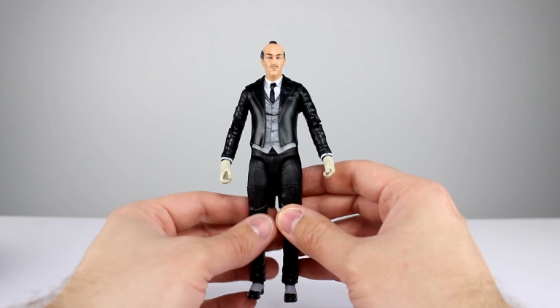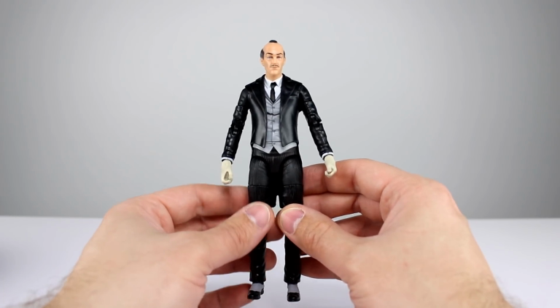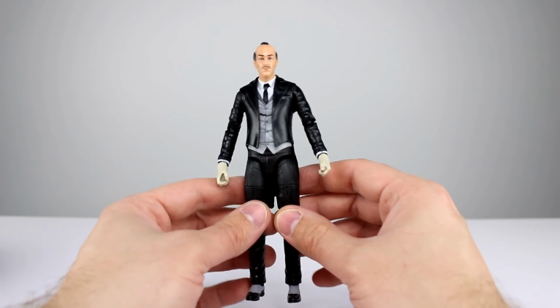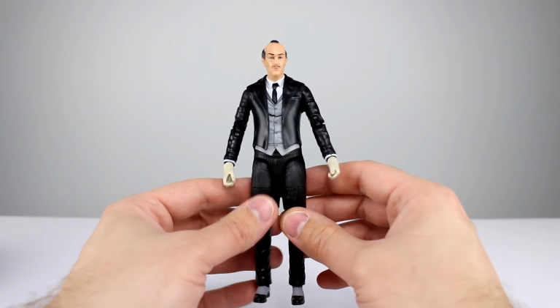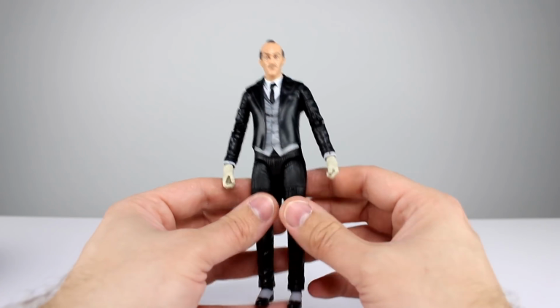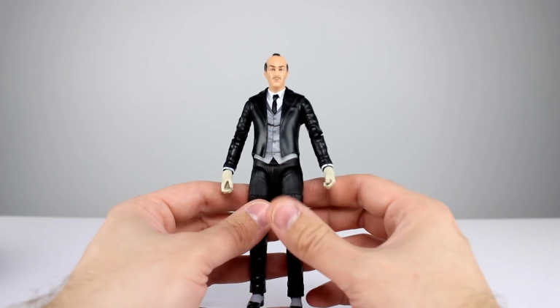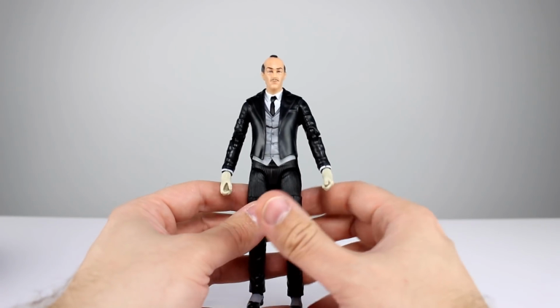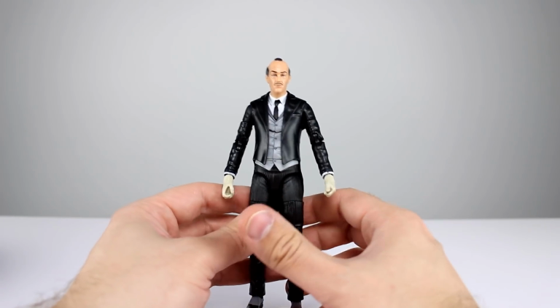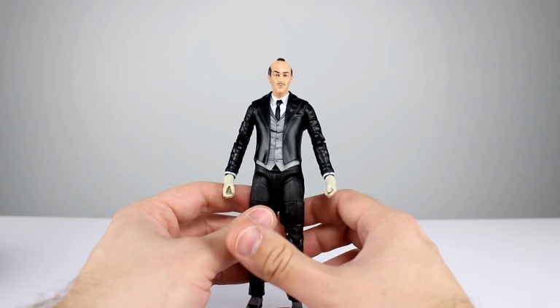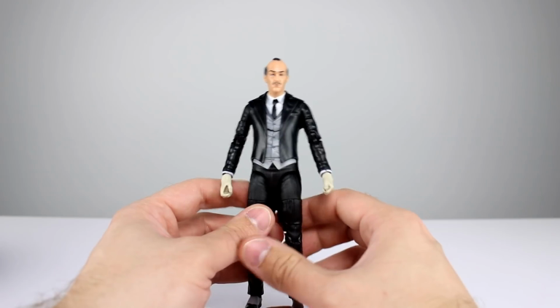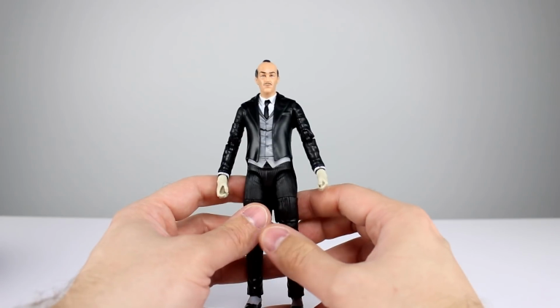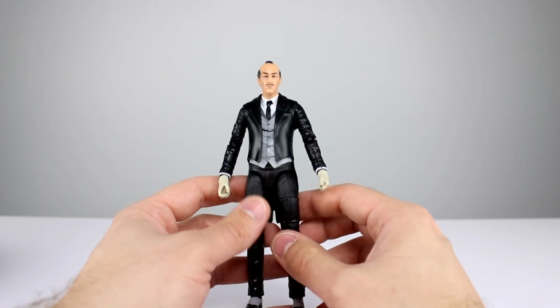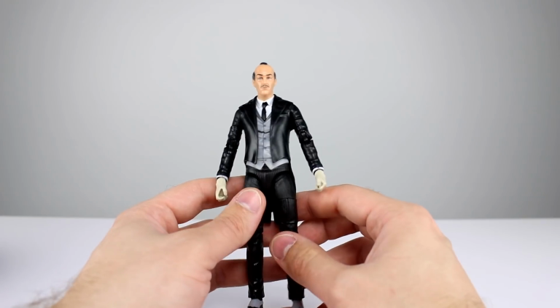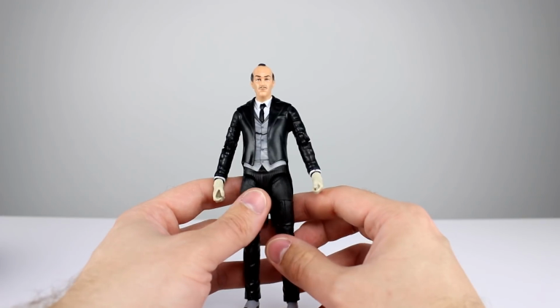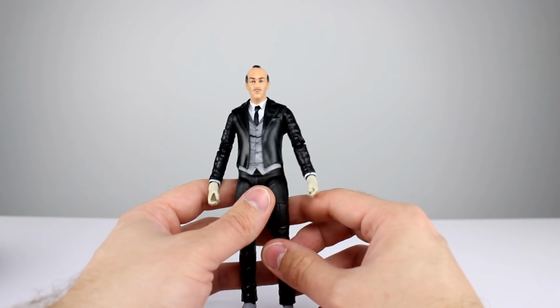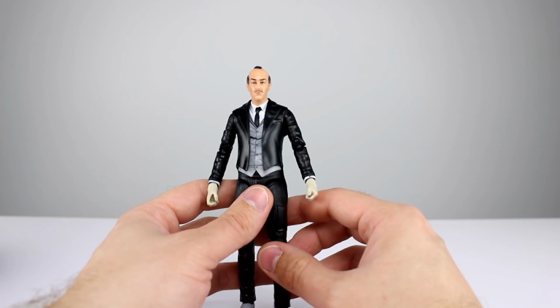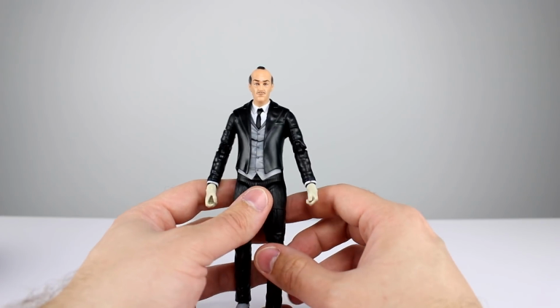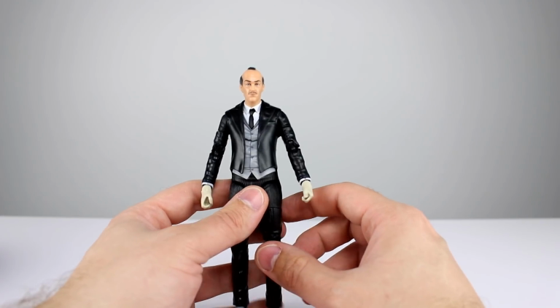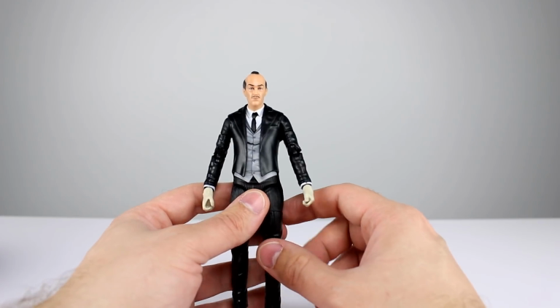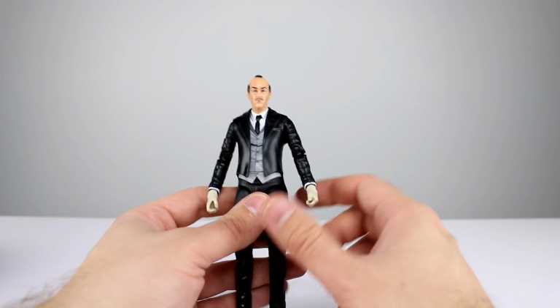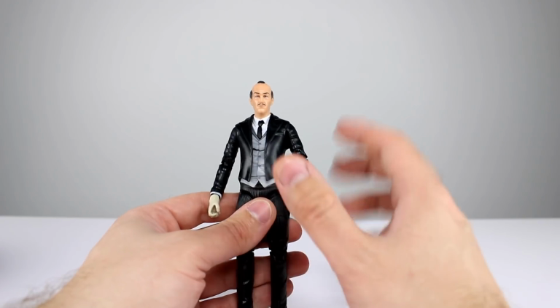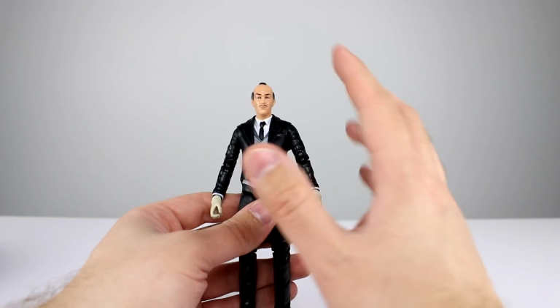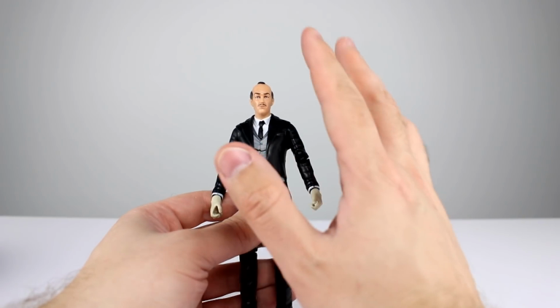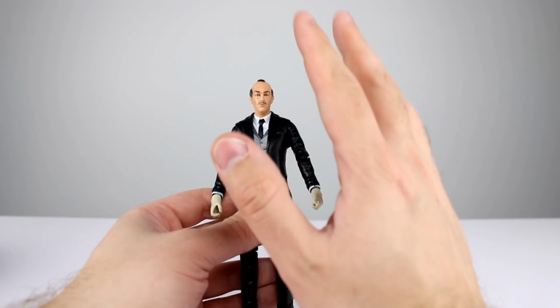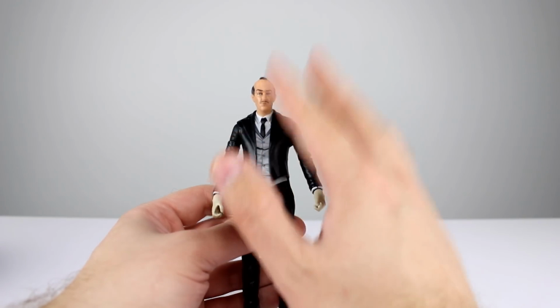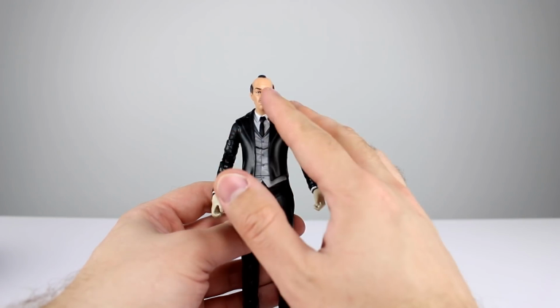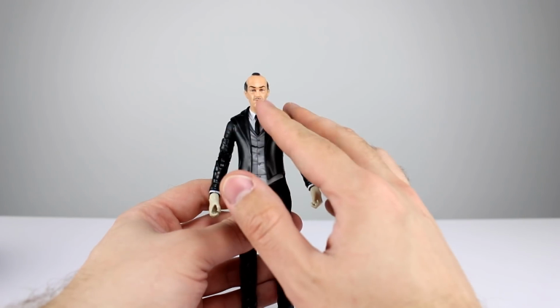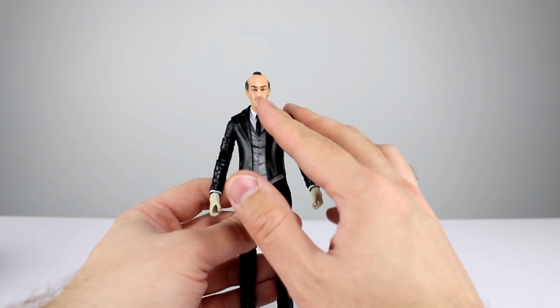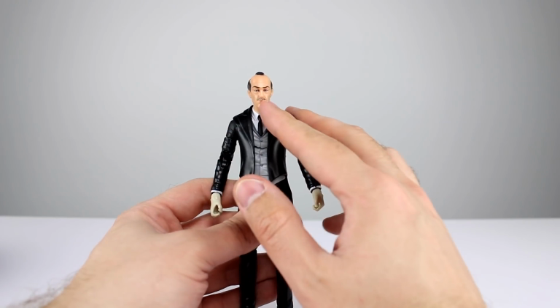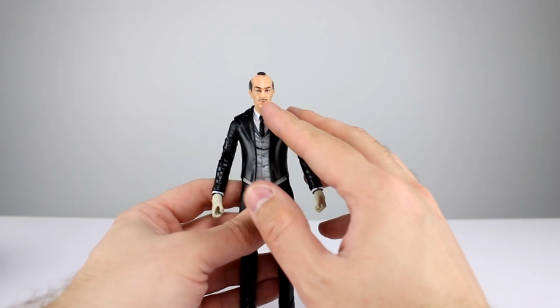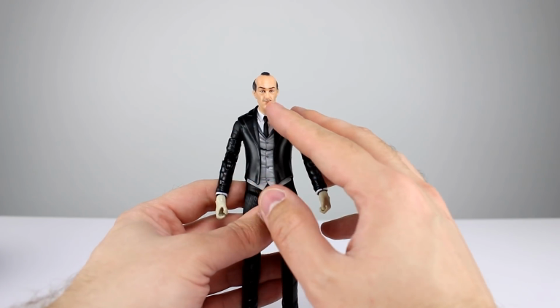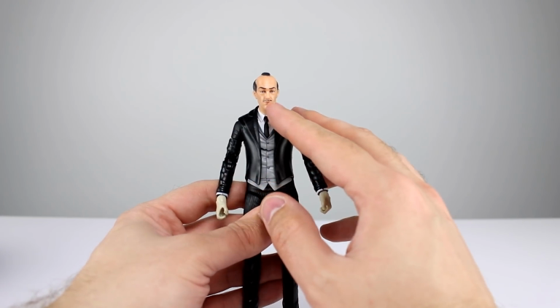I'm going to give this a seven out of ten for aesthetics. It is definitely good enough for Alfred Pennyworth.